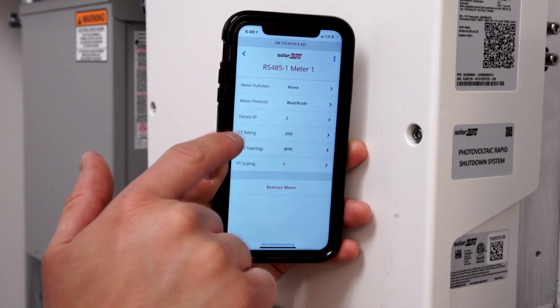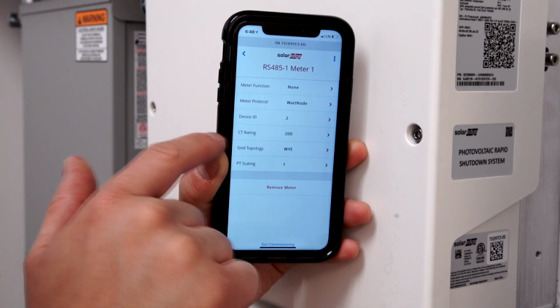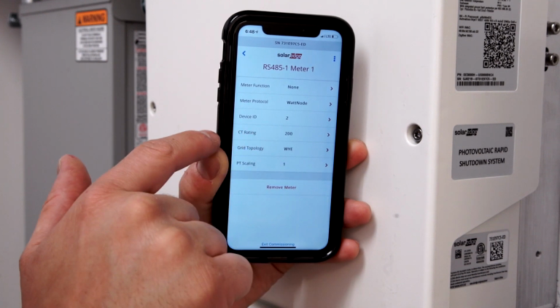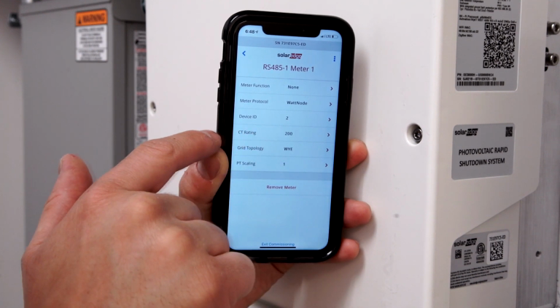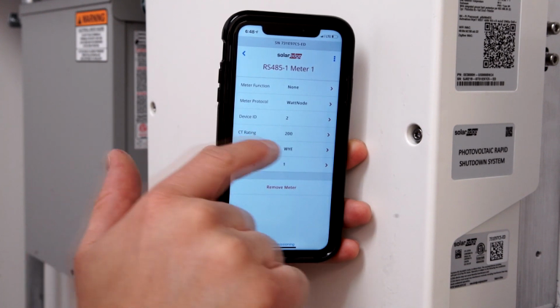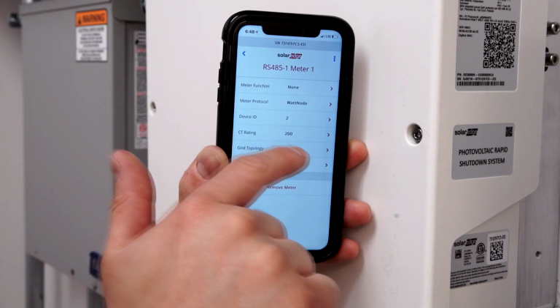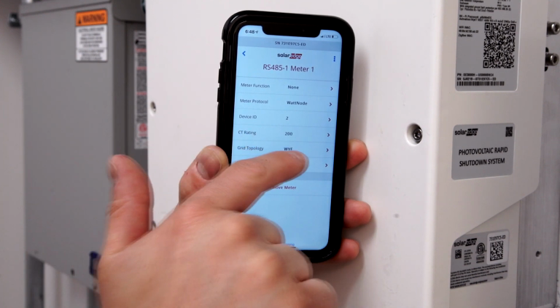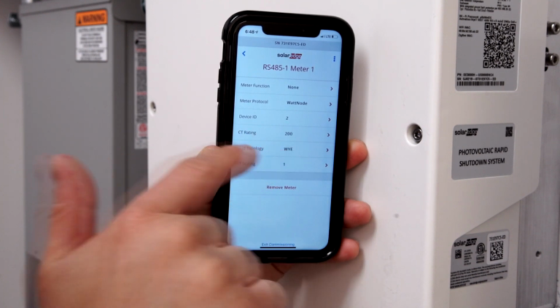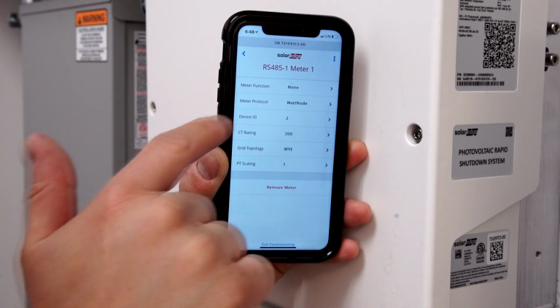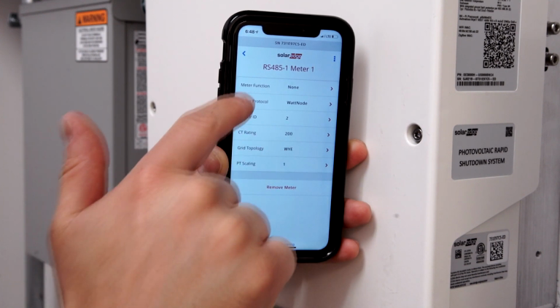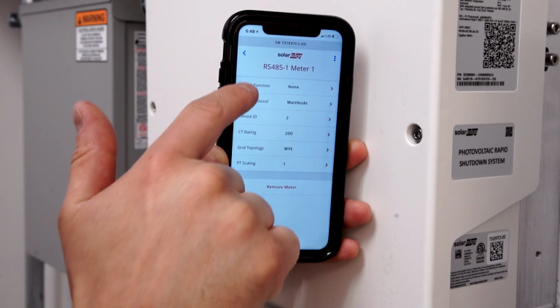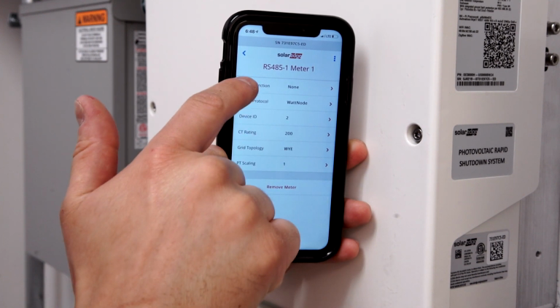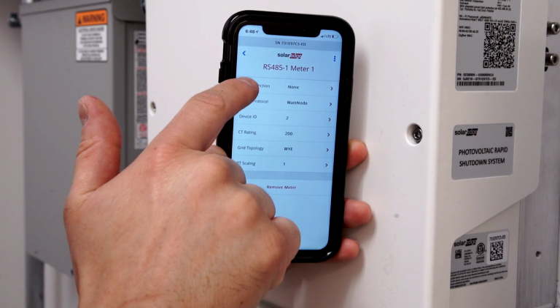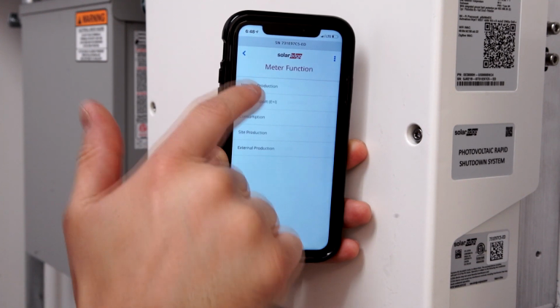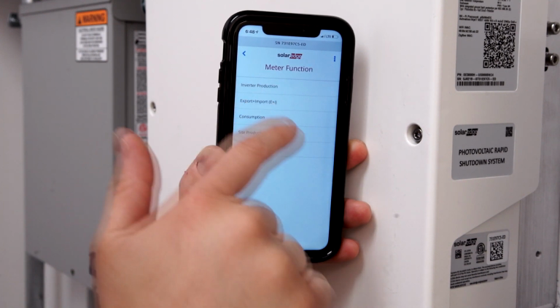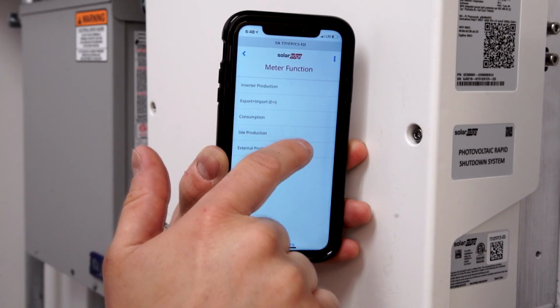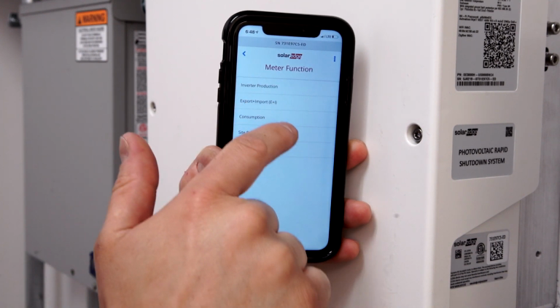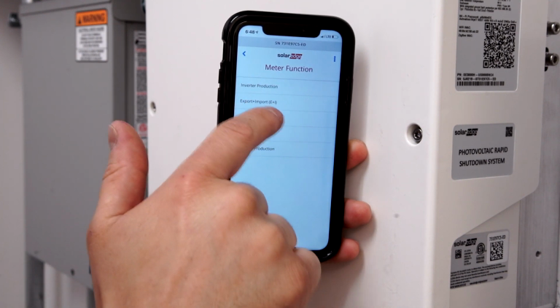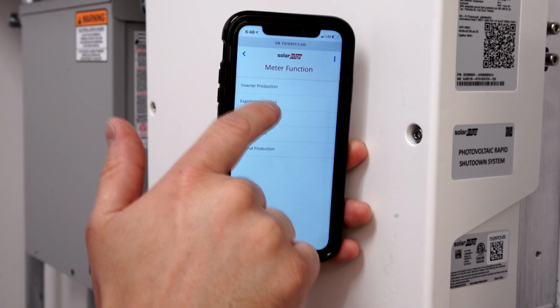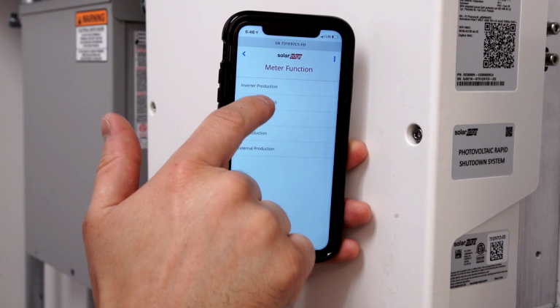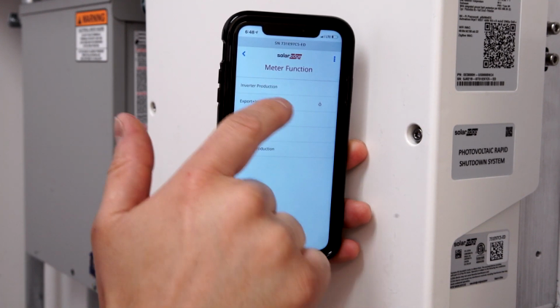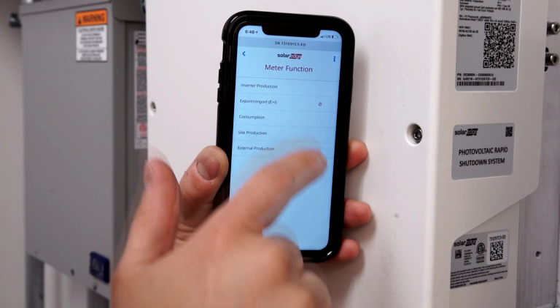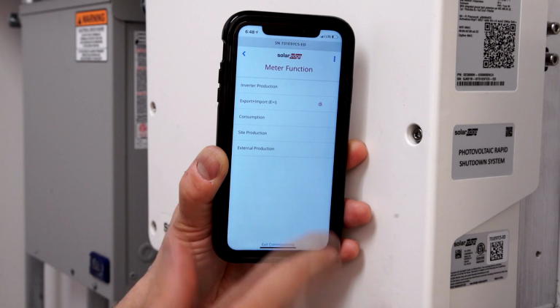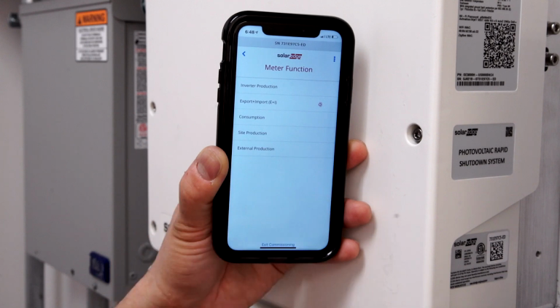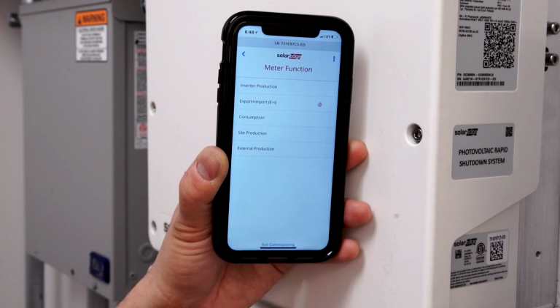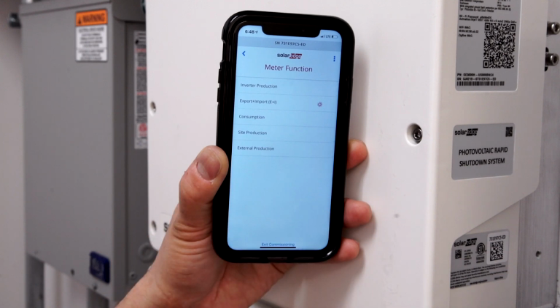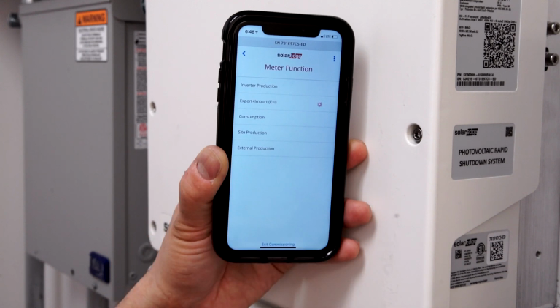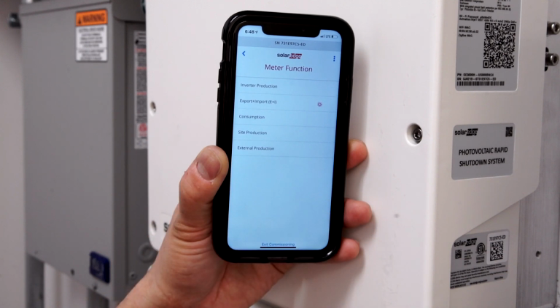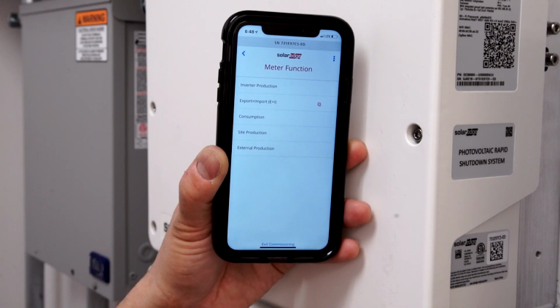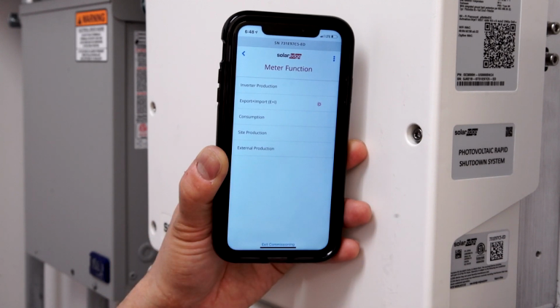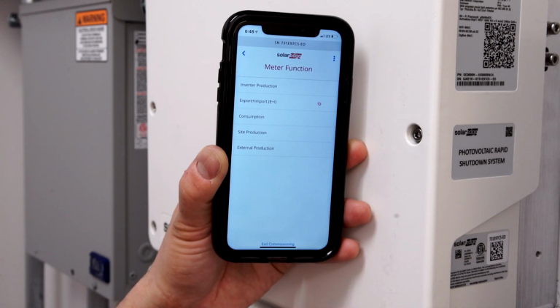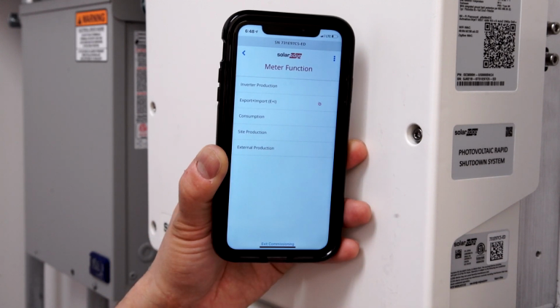Next, verify CT rating. Set Meter function to Export-Import.